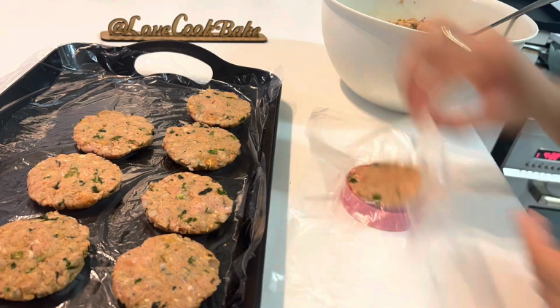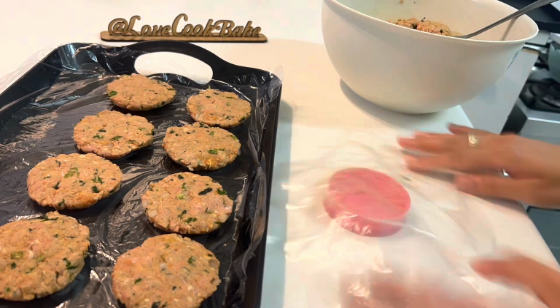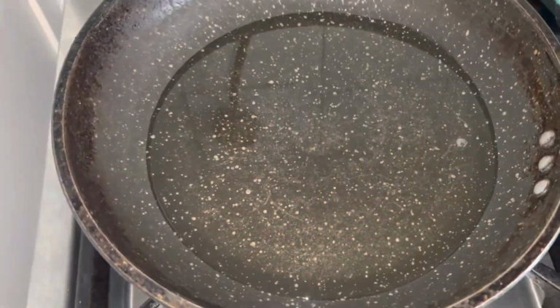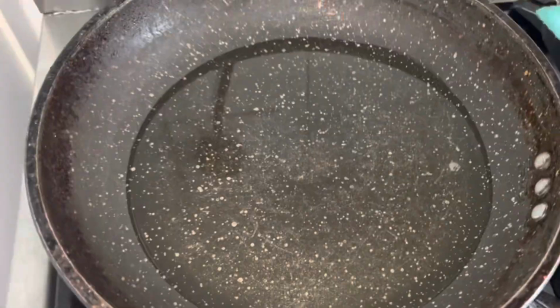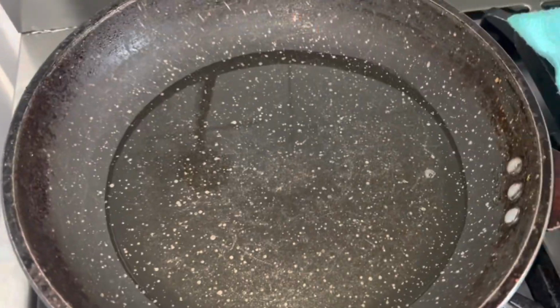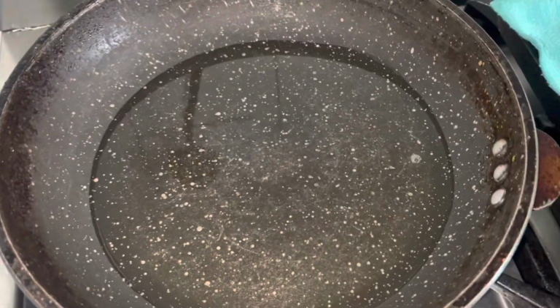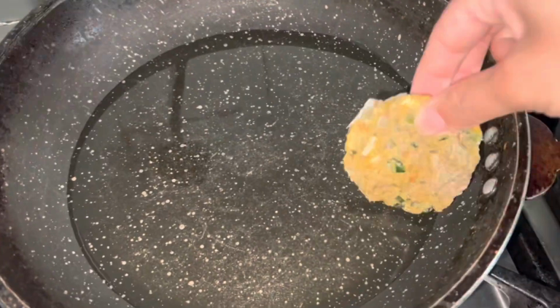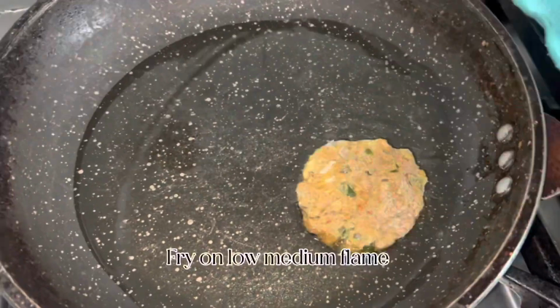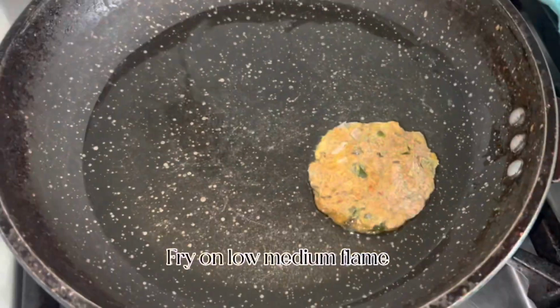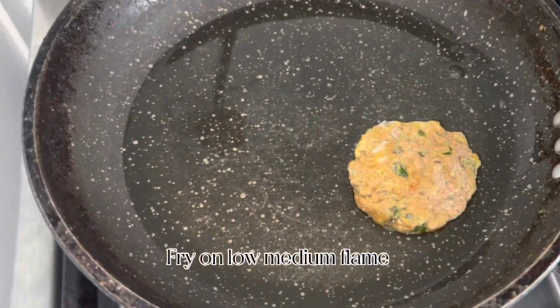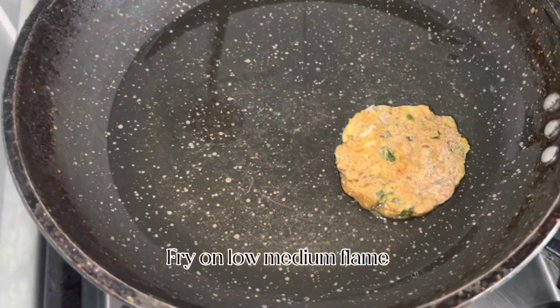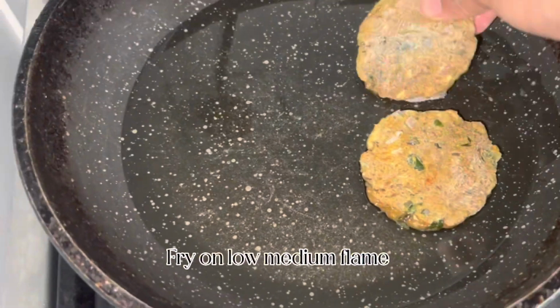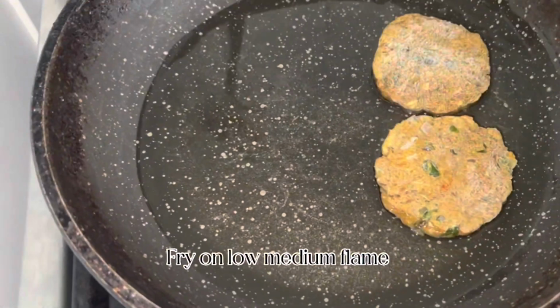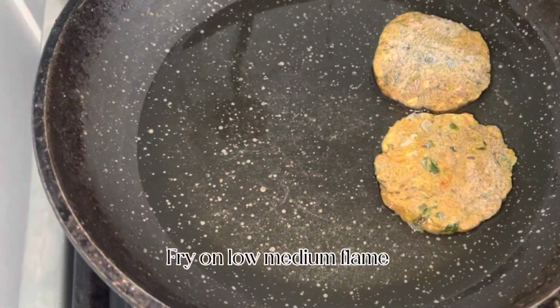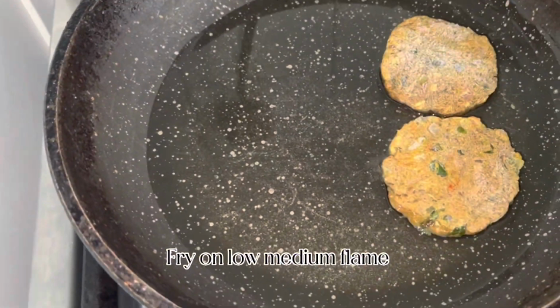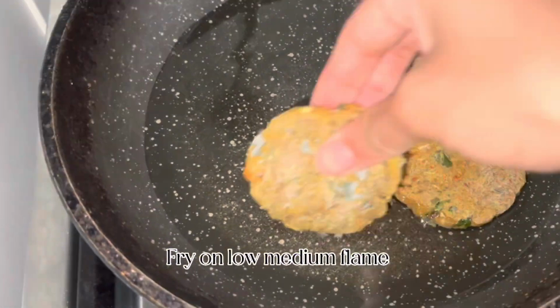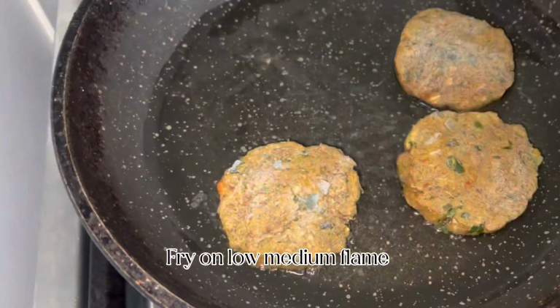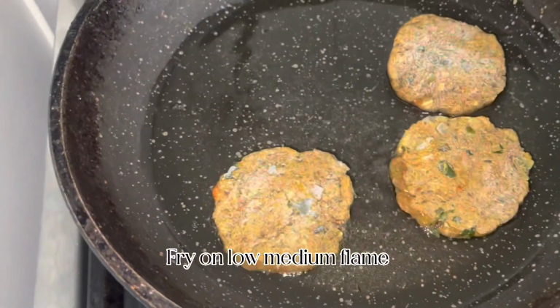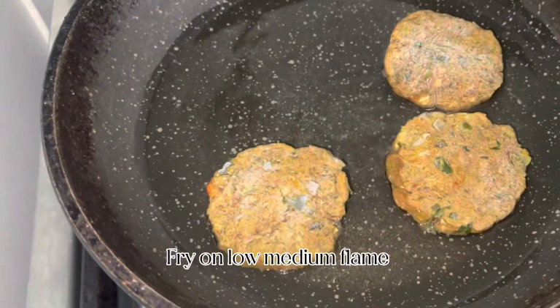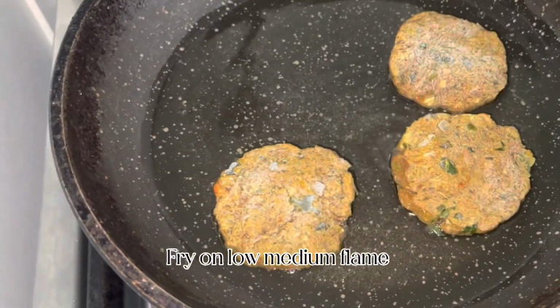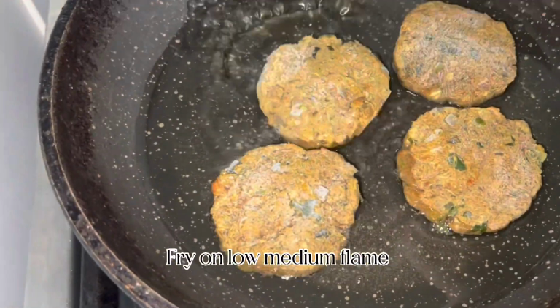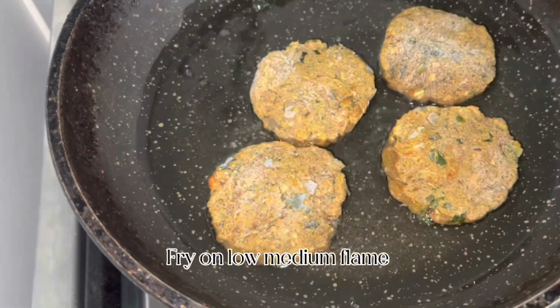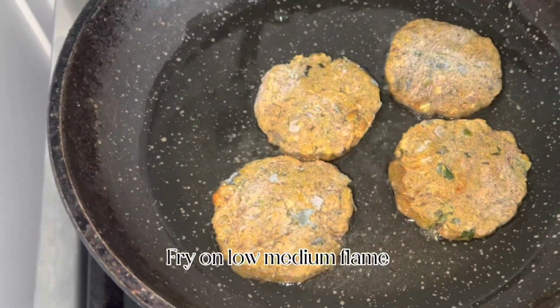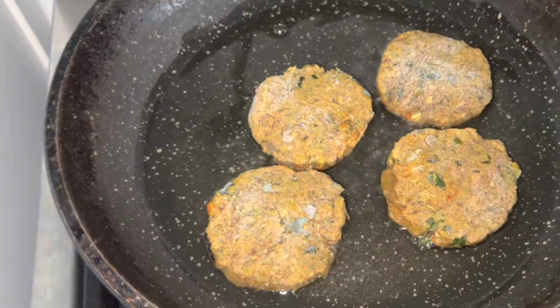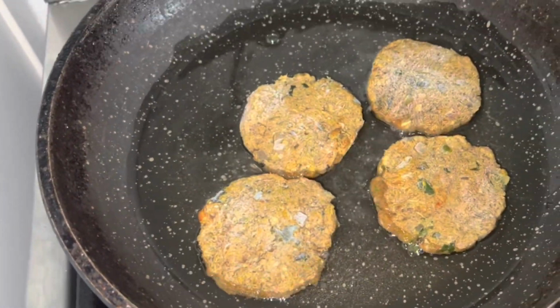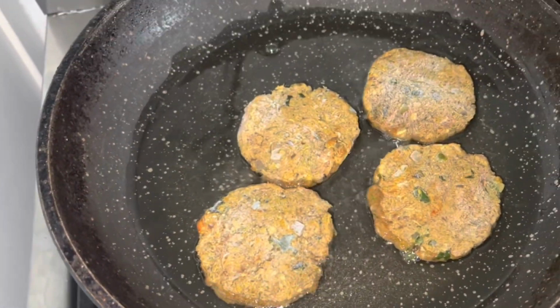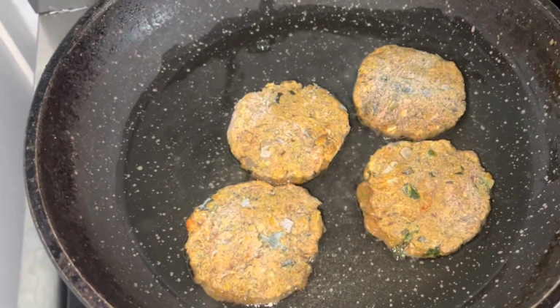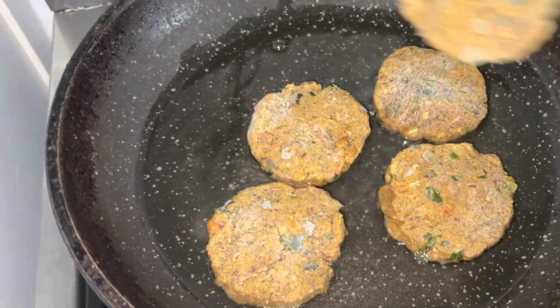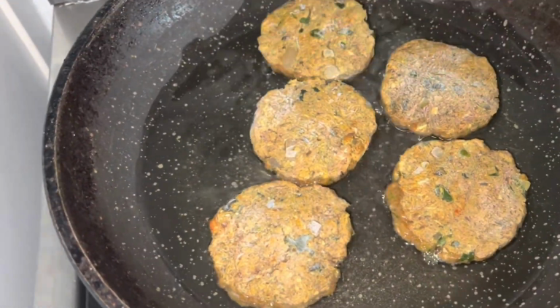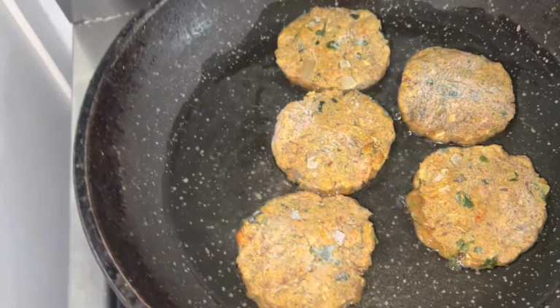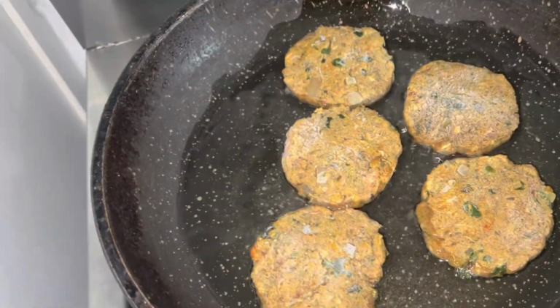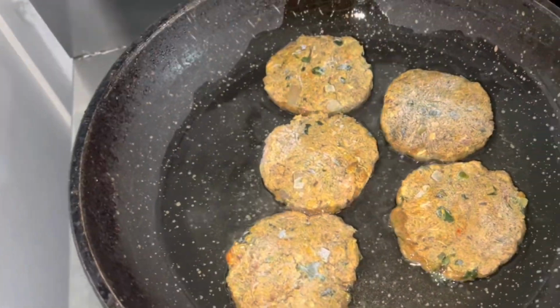Now let's fry them. You must fry on low to medium flame until golden brown.